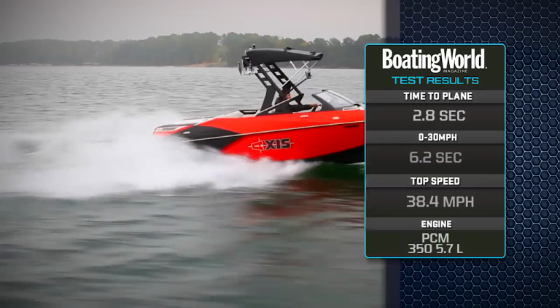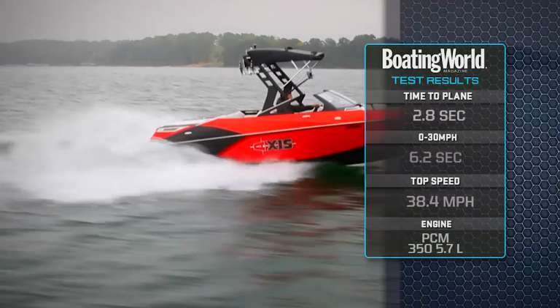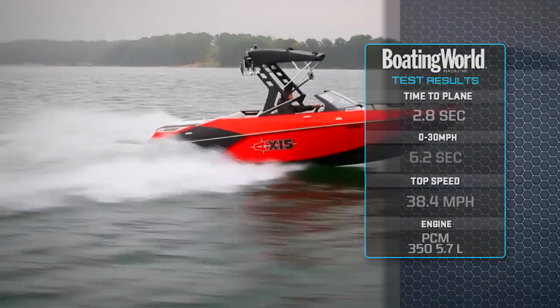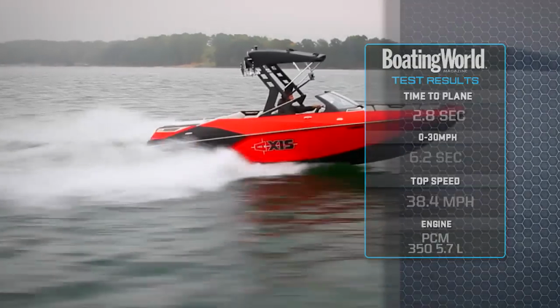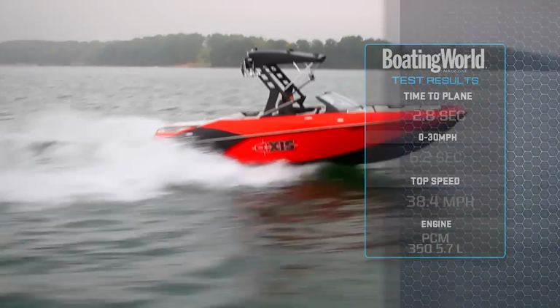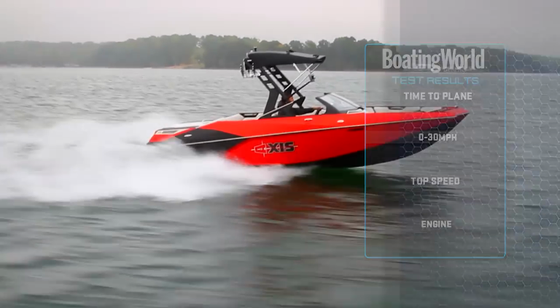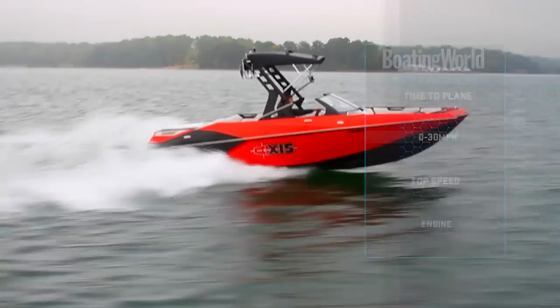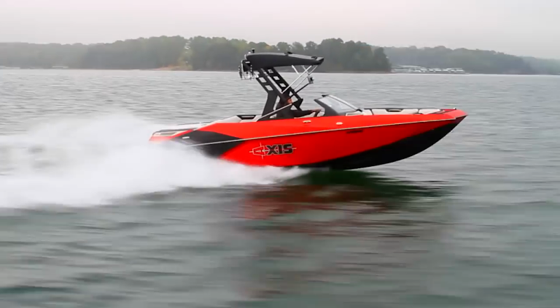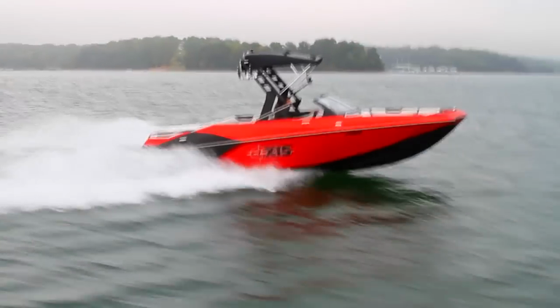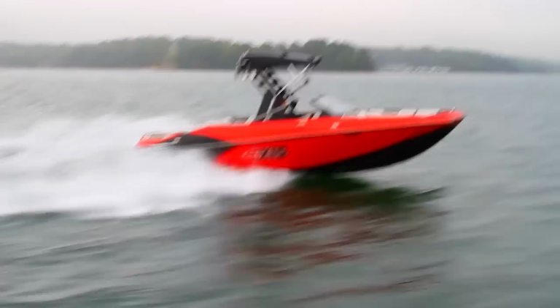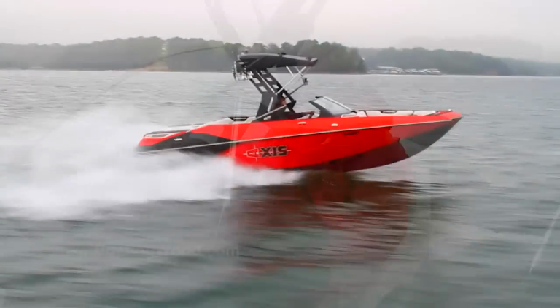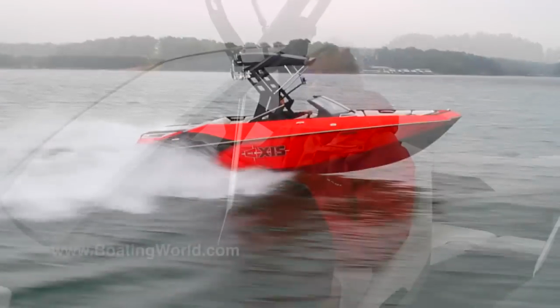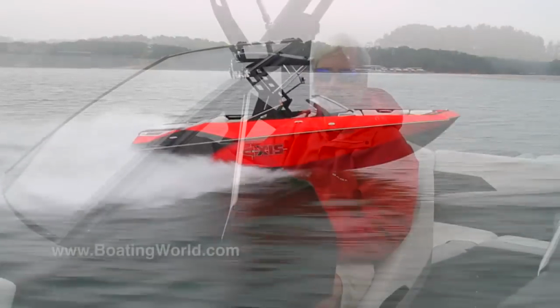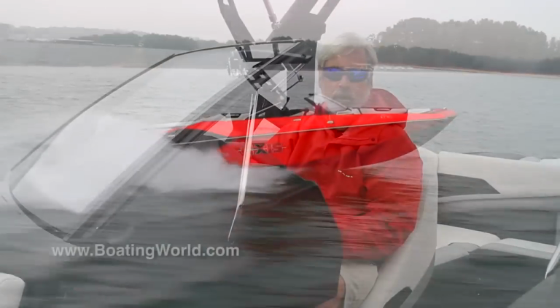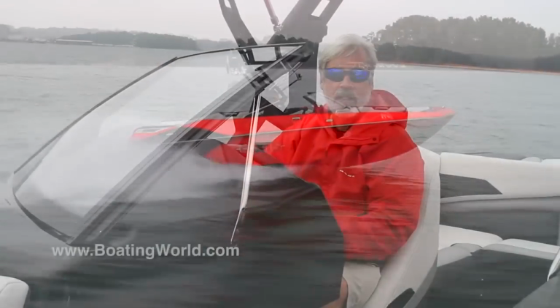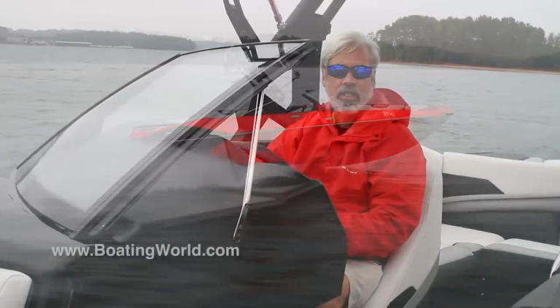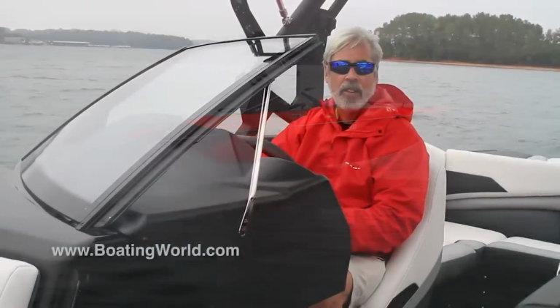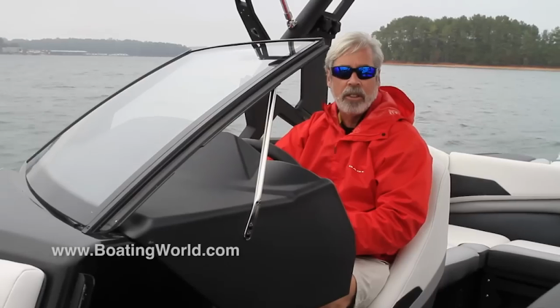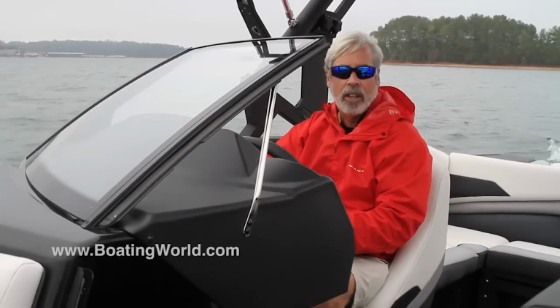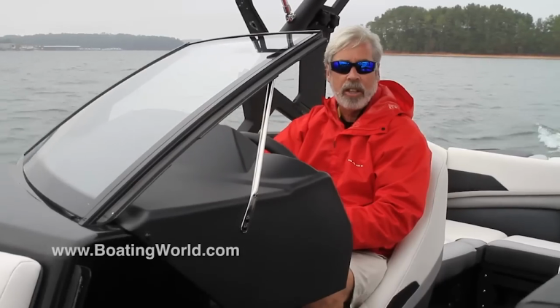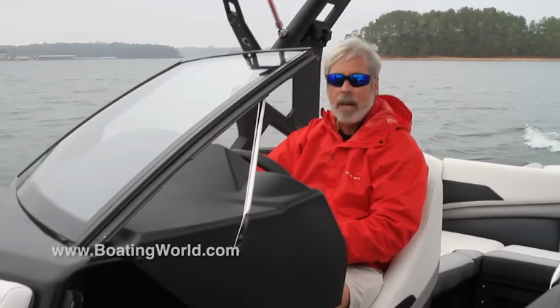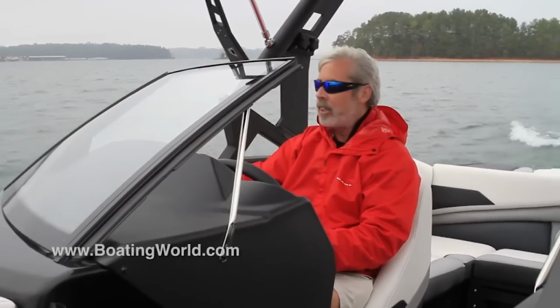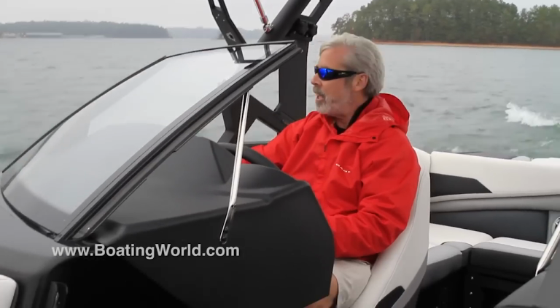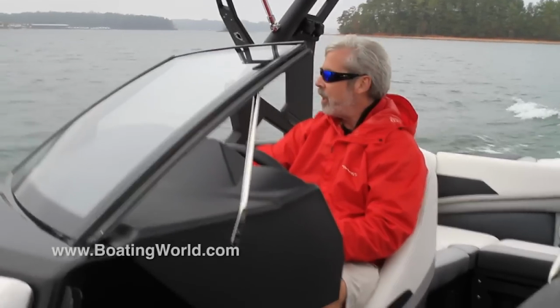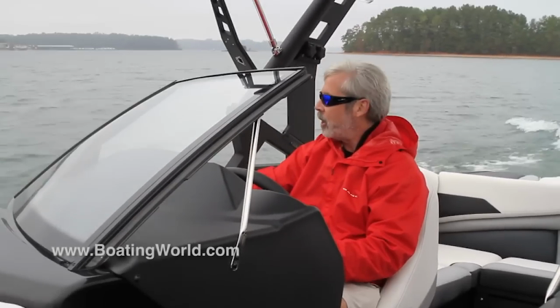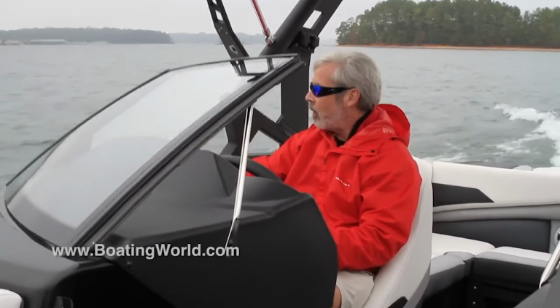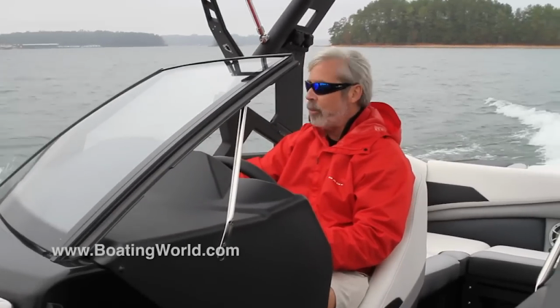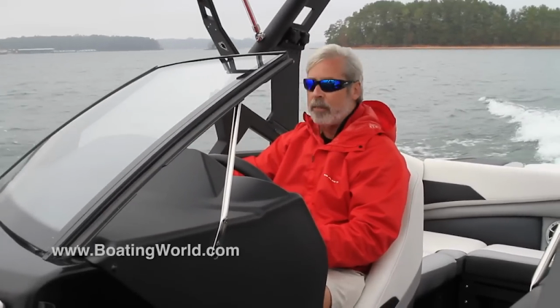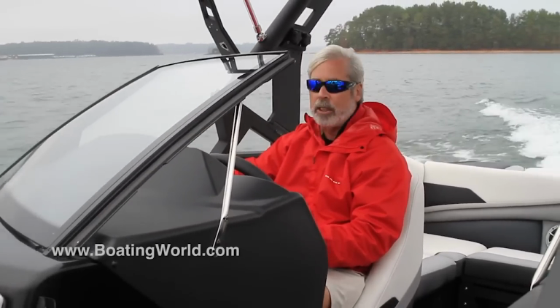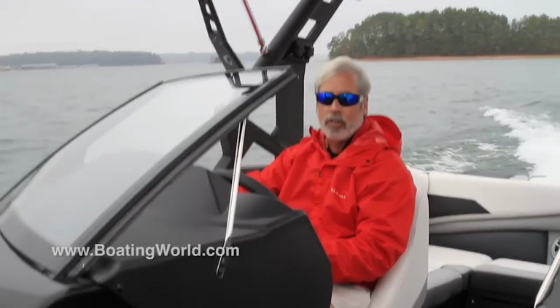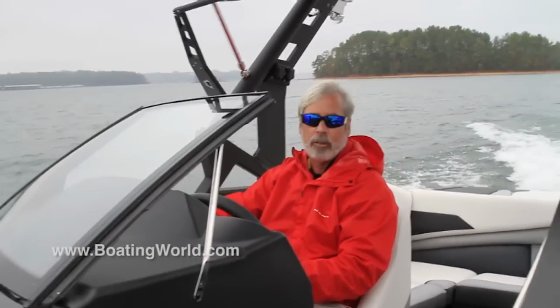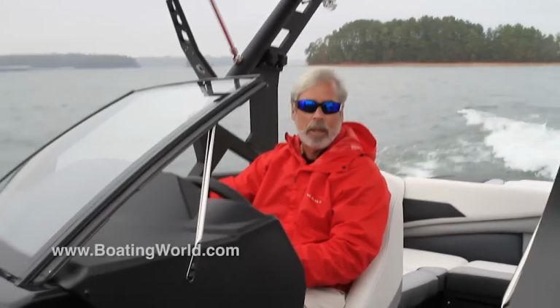This thing is smooth as silk and has a great sound too. Let's head back to the dock and check out some of the features of this boat.